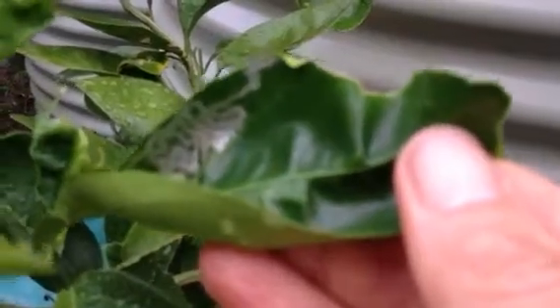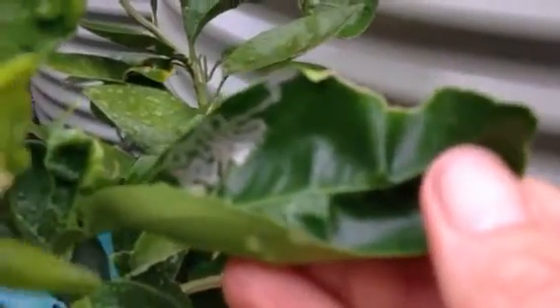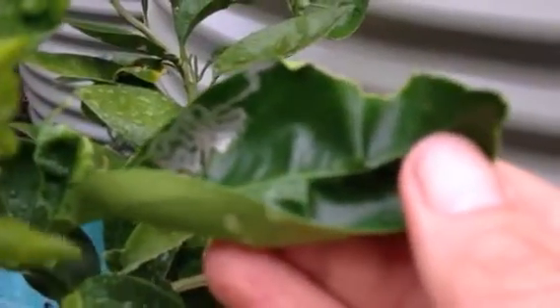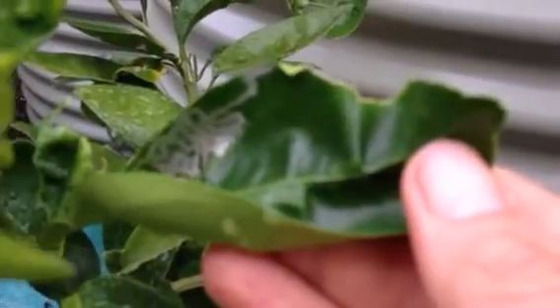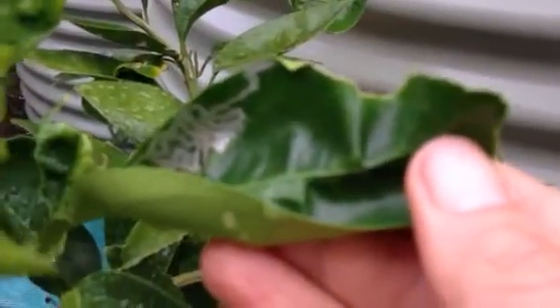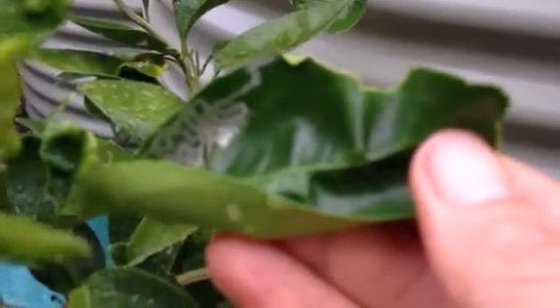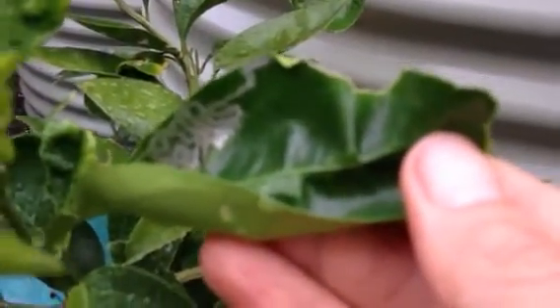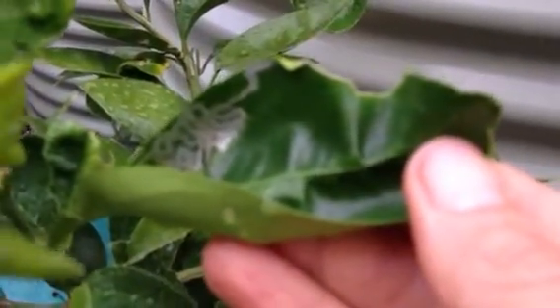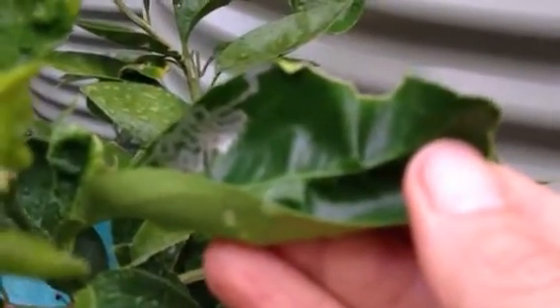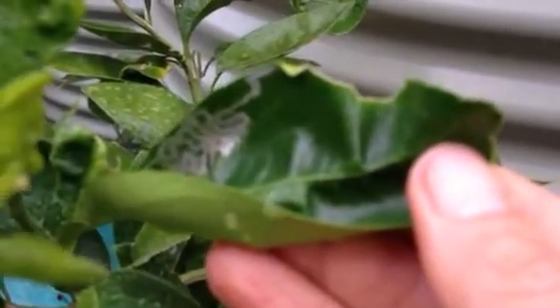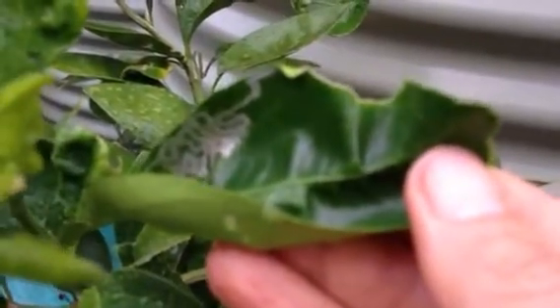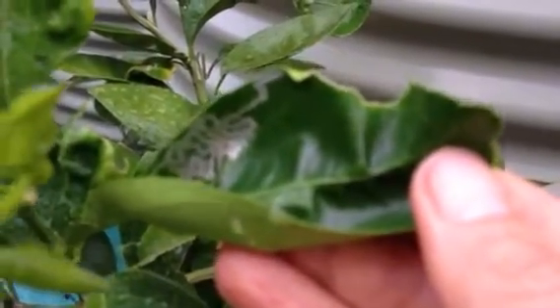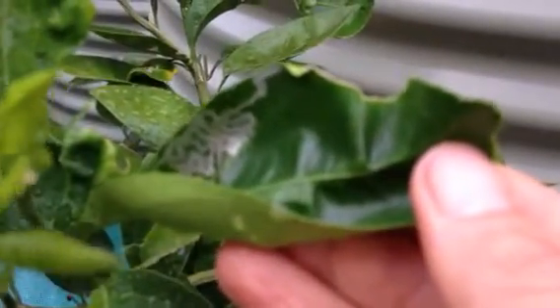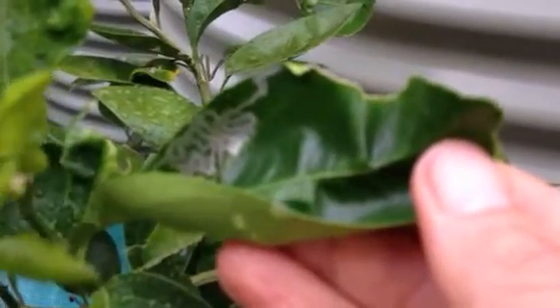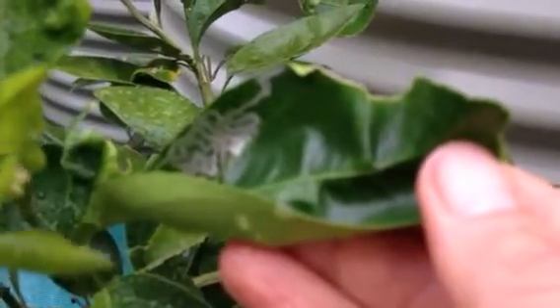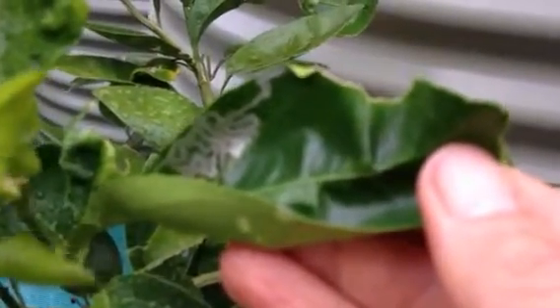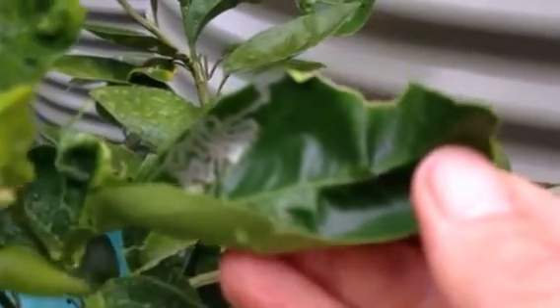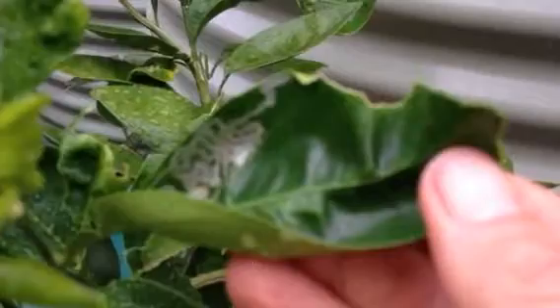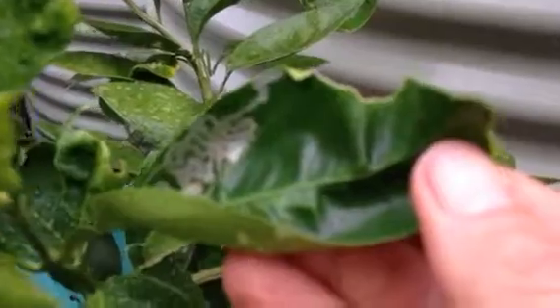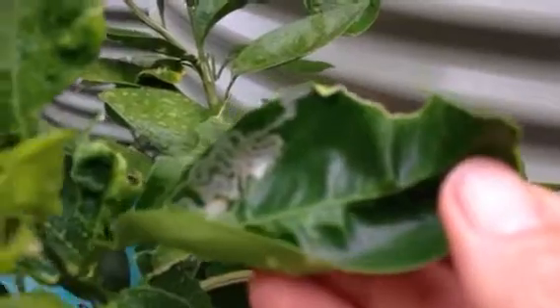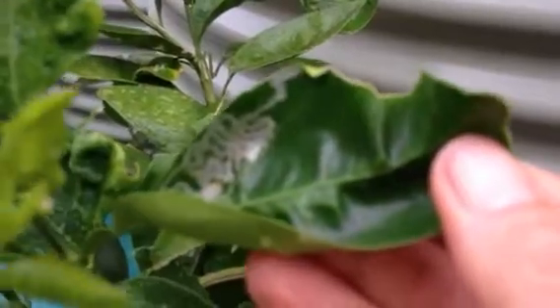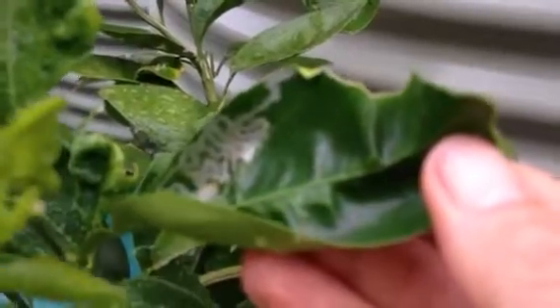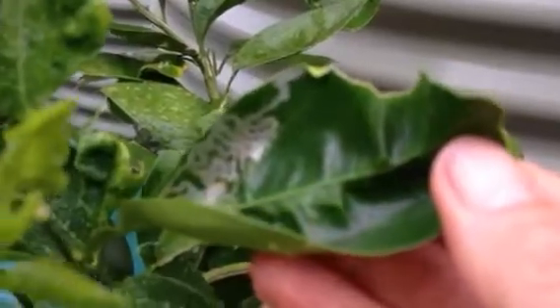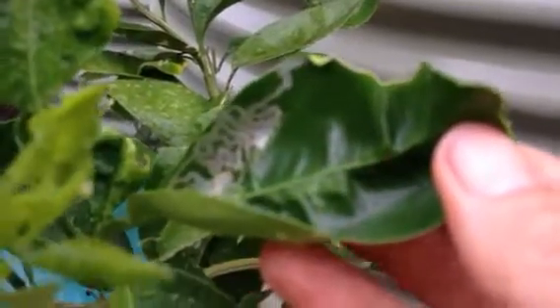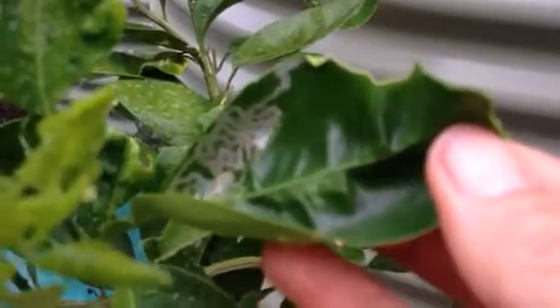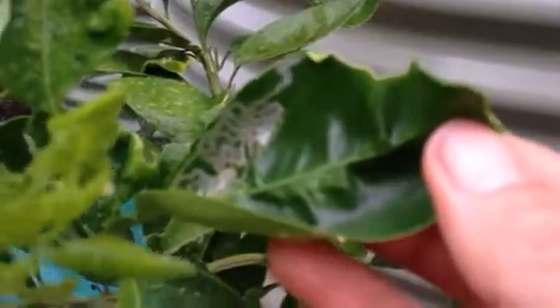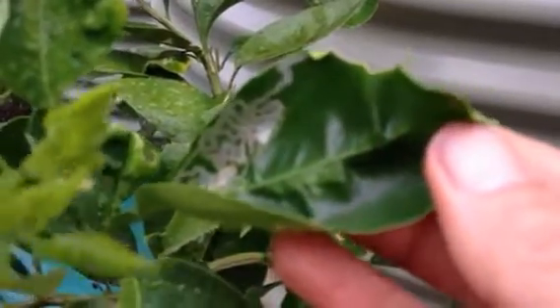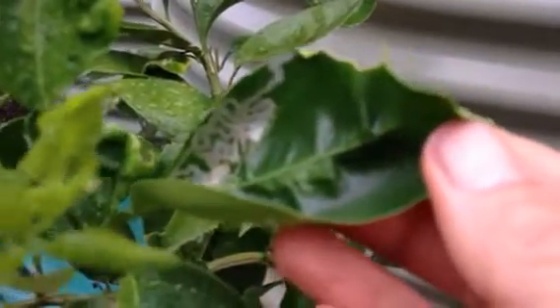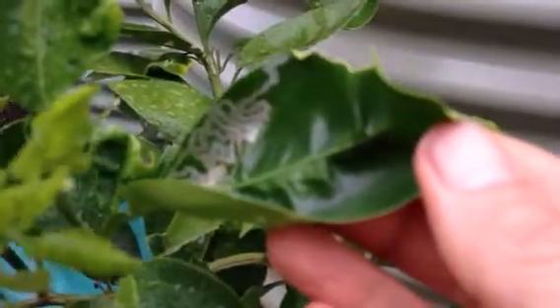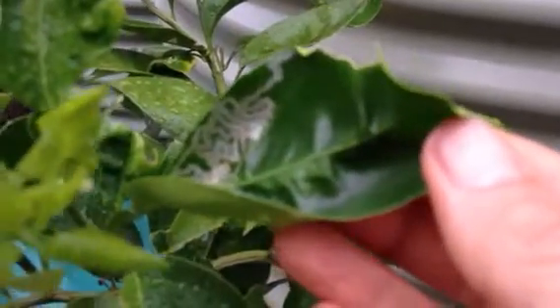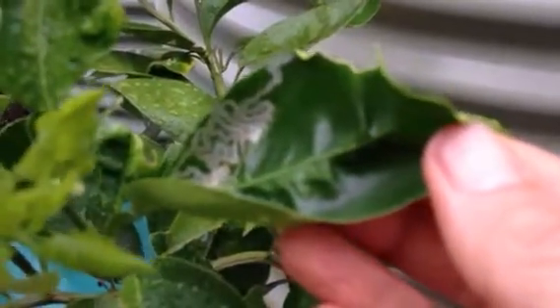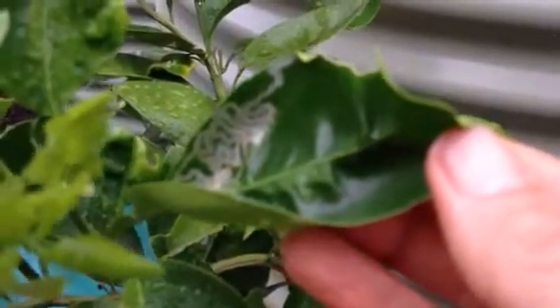You've got to spray your leaves regularly, about two to three weekly, with eco-oil, which is an organic oil.